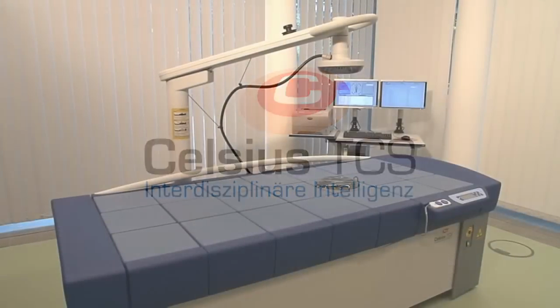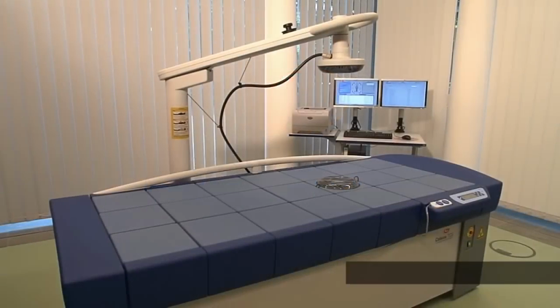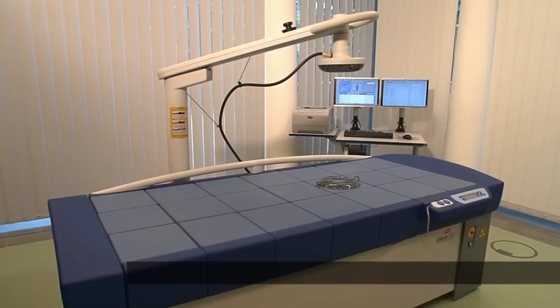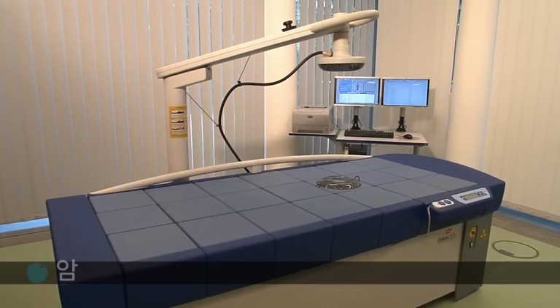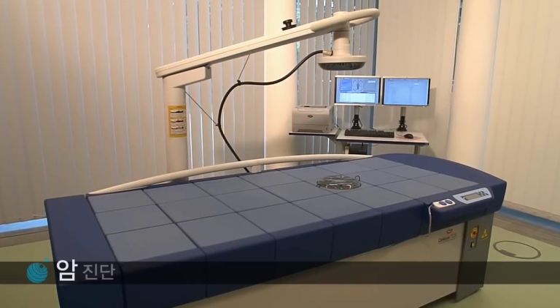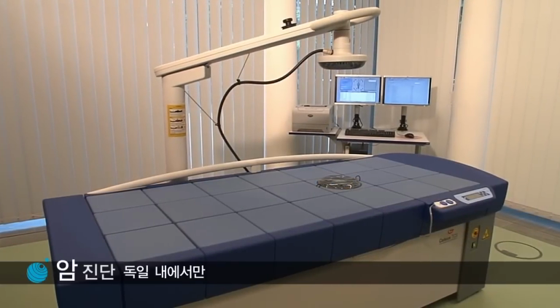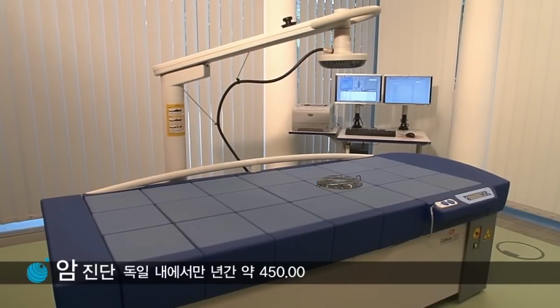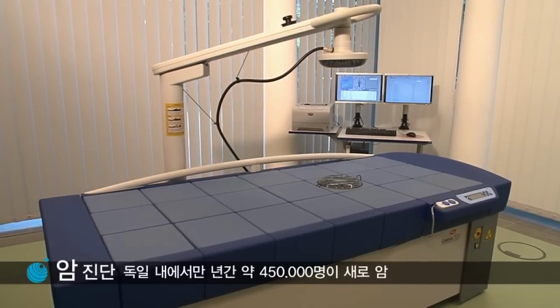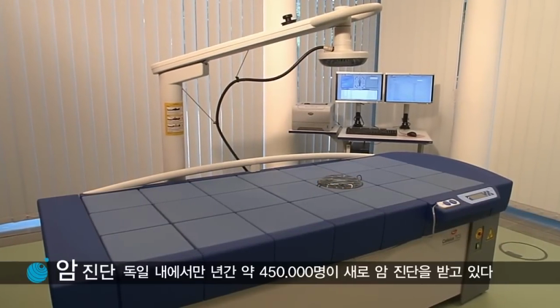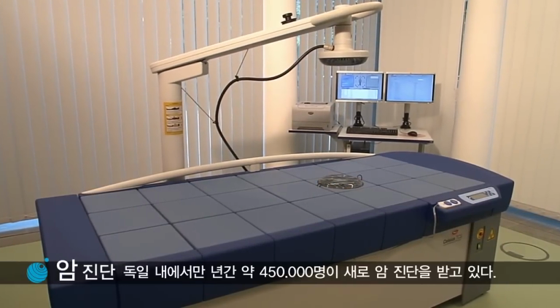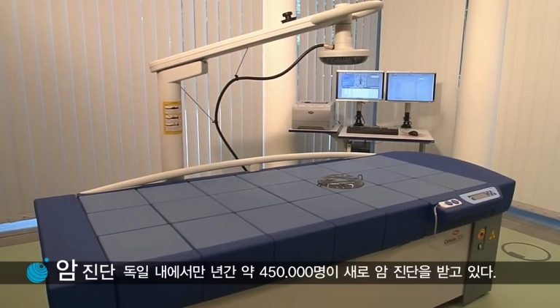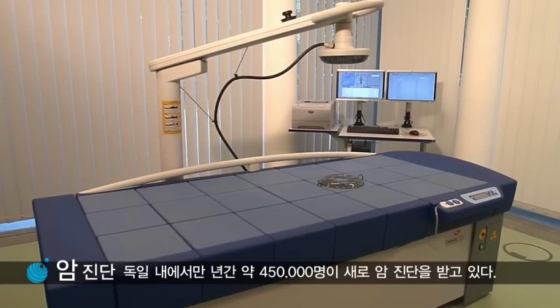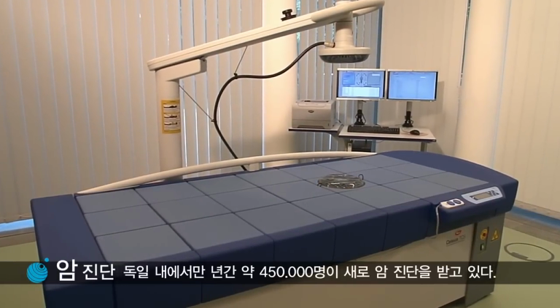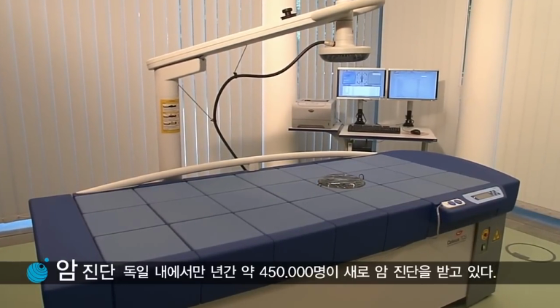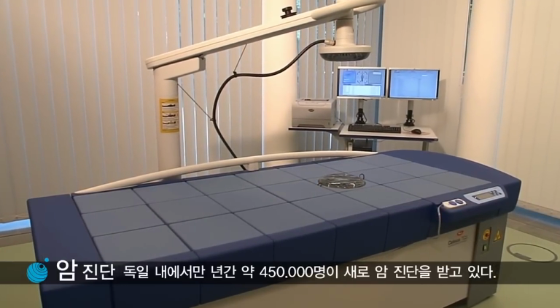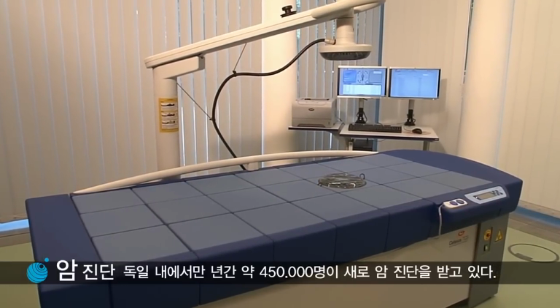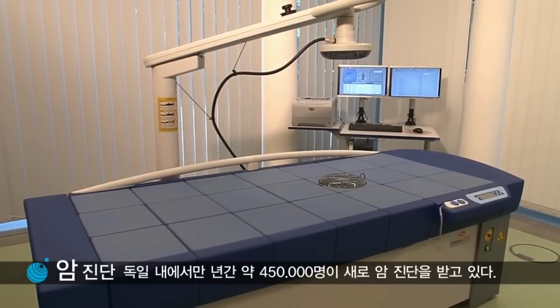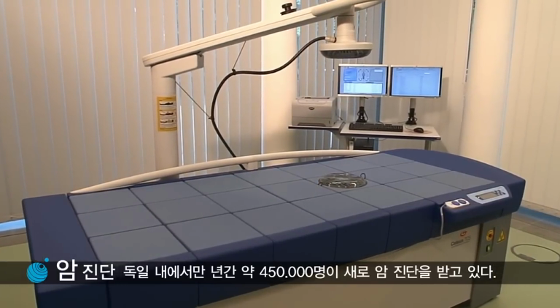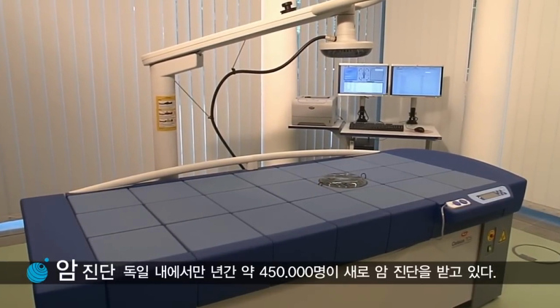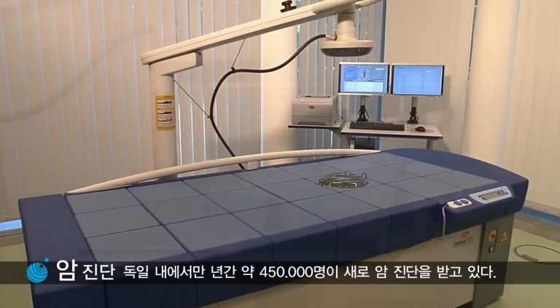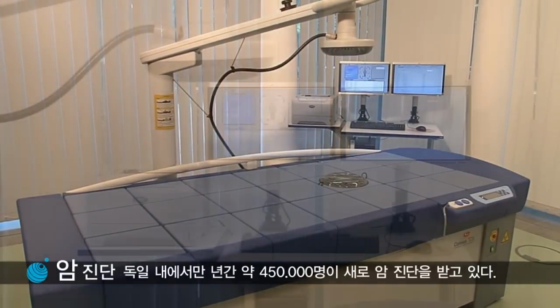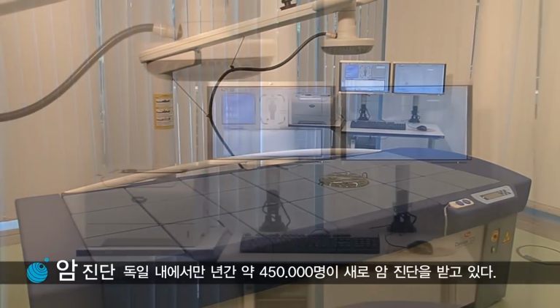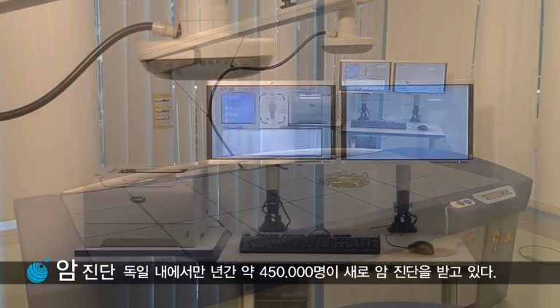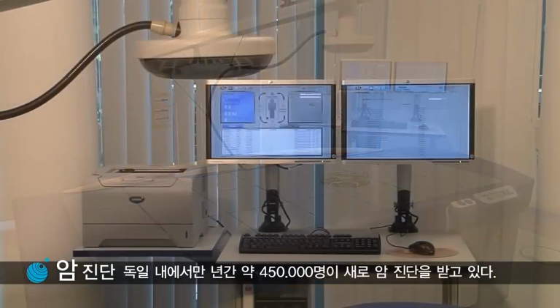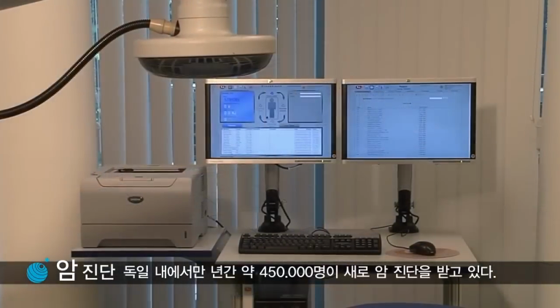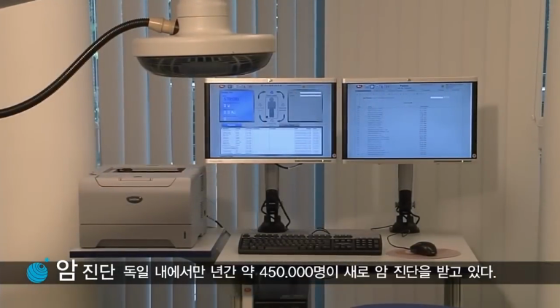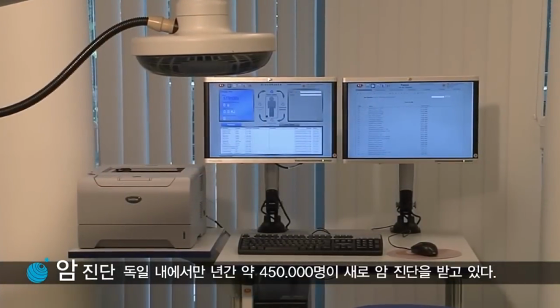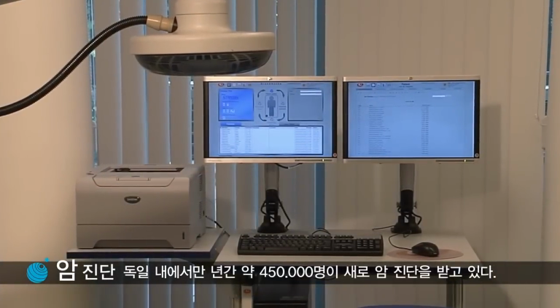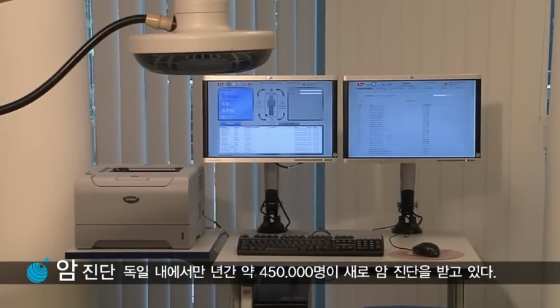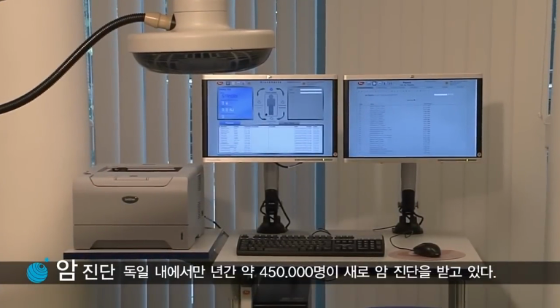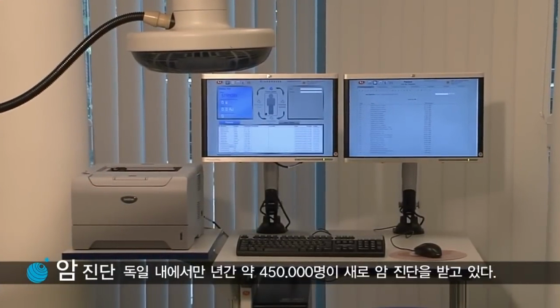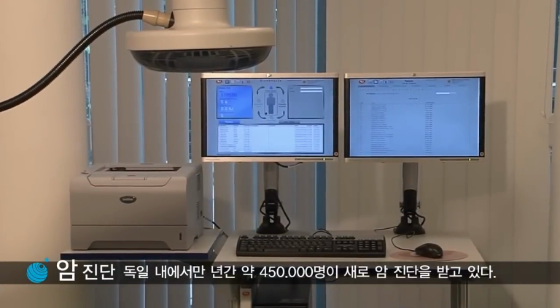Cancer diagnosis. Around 450,000 new cases are diagnosed annually in Germany.